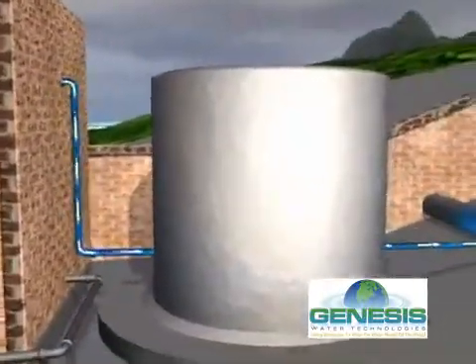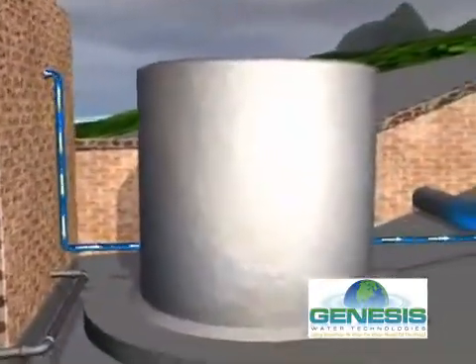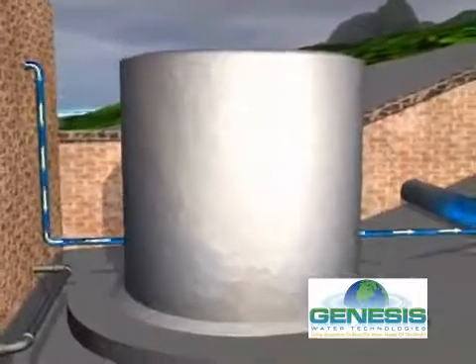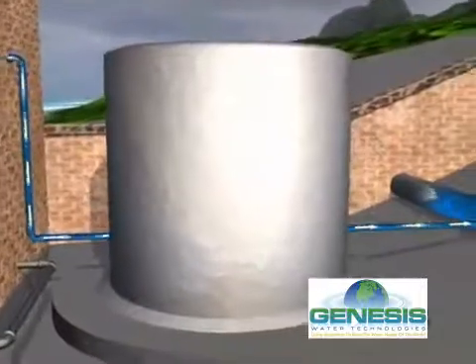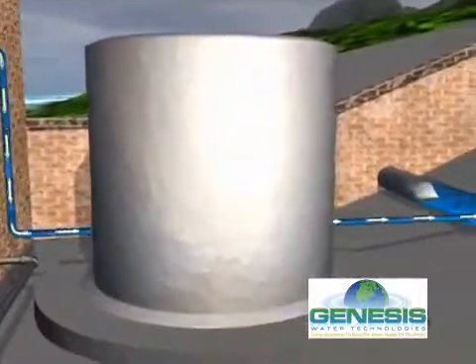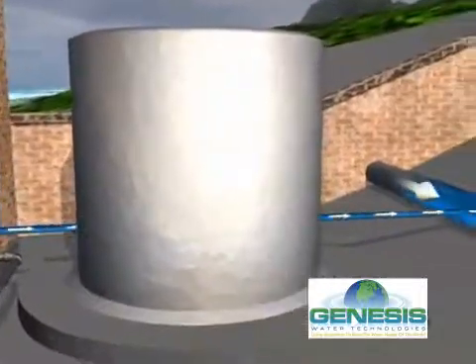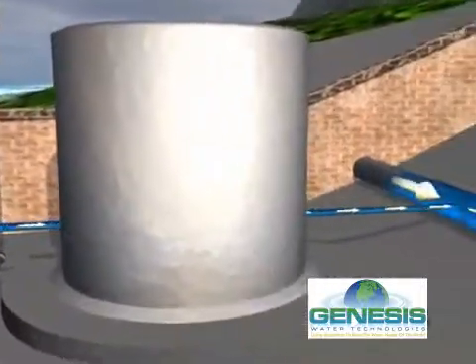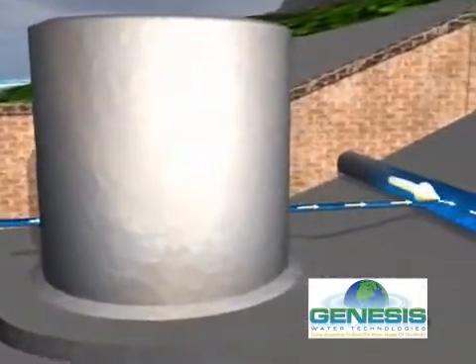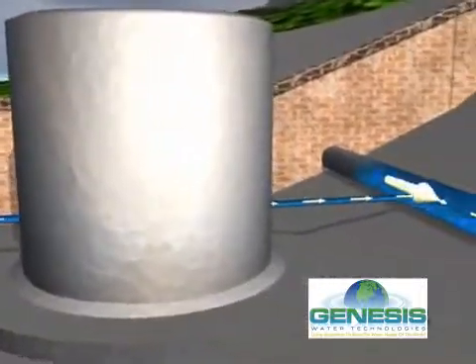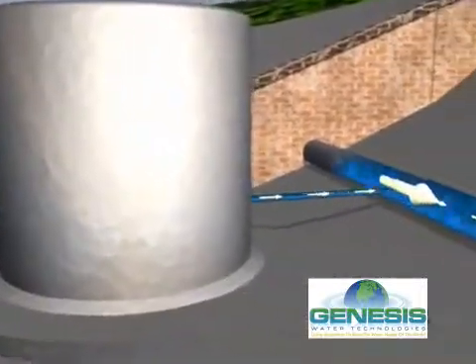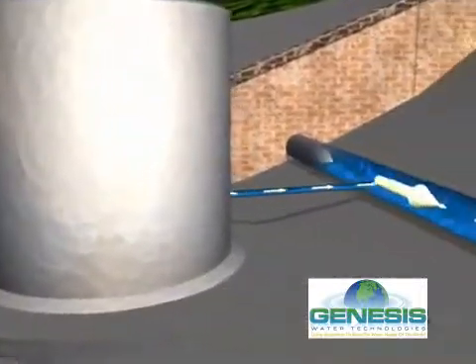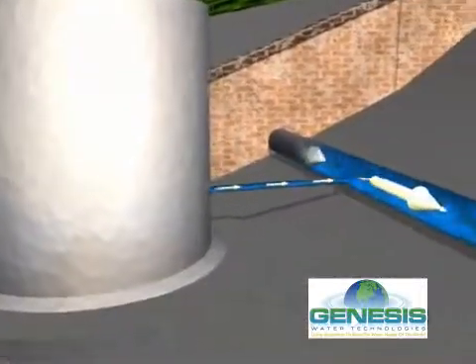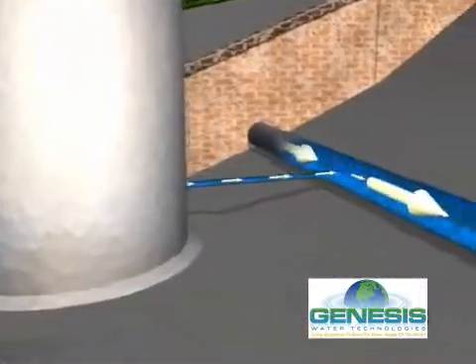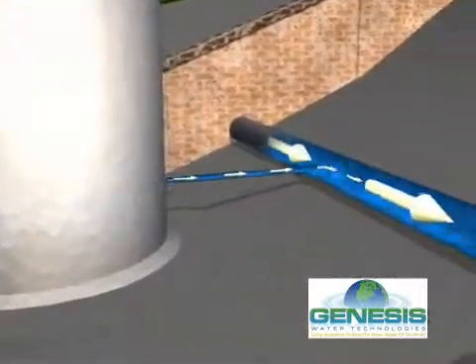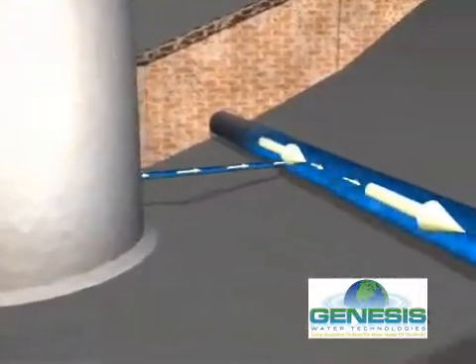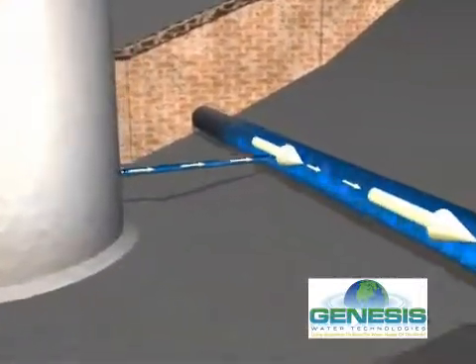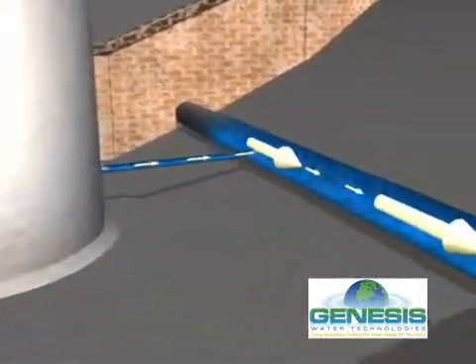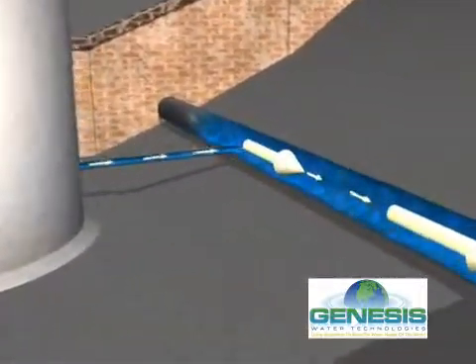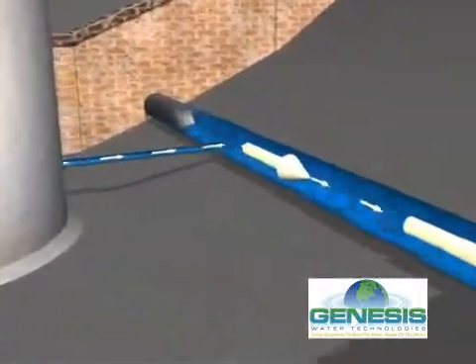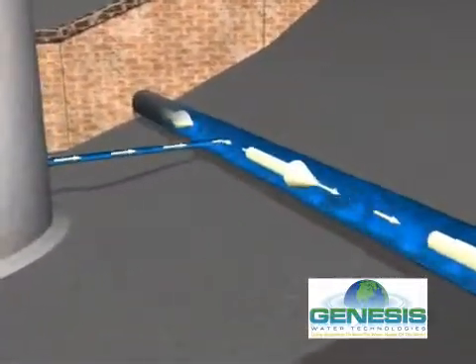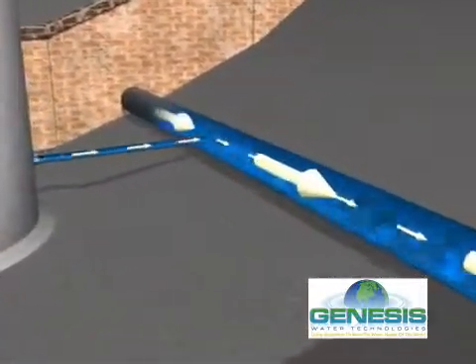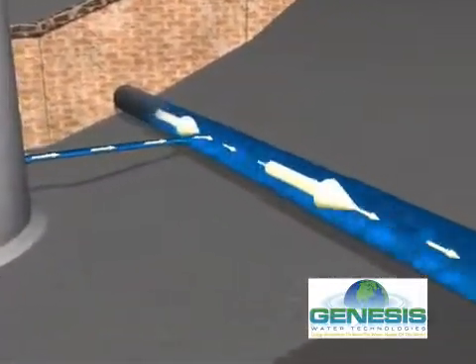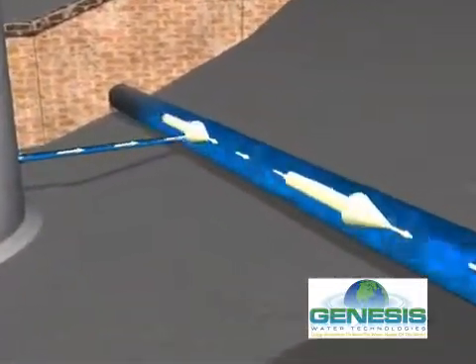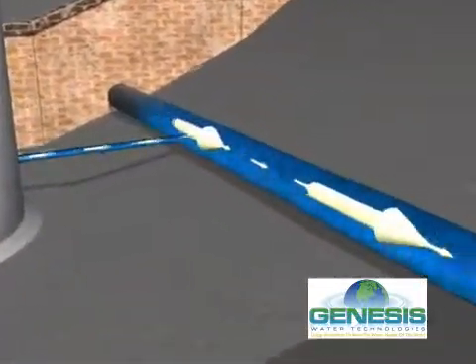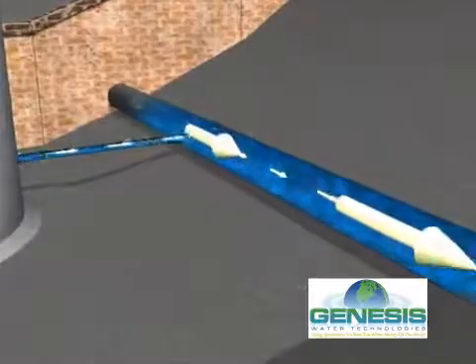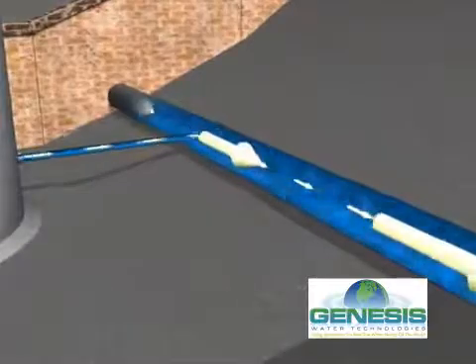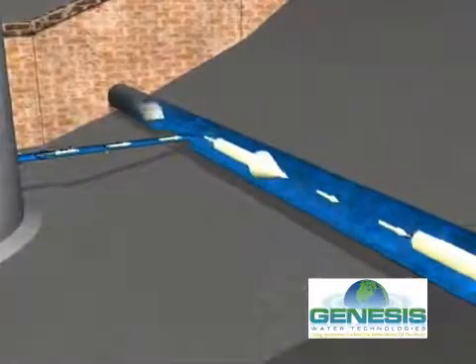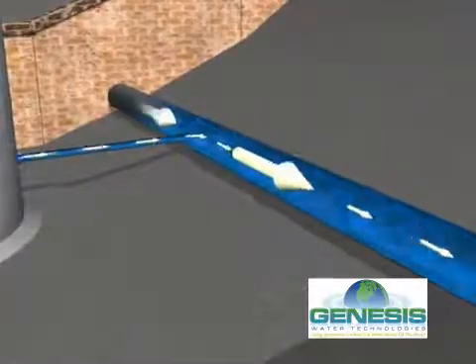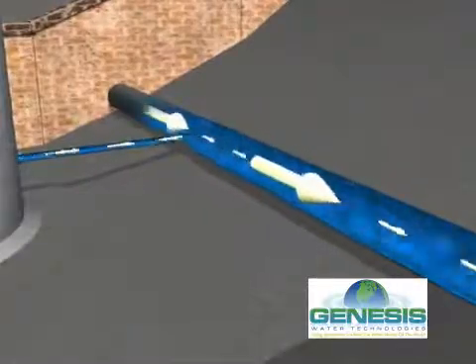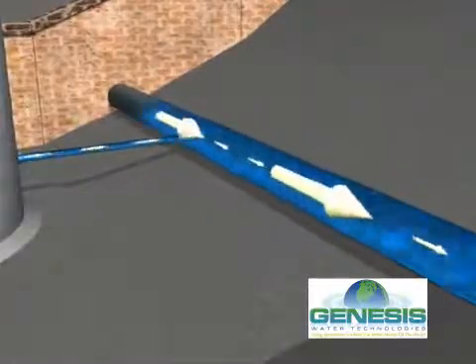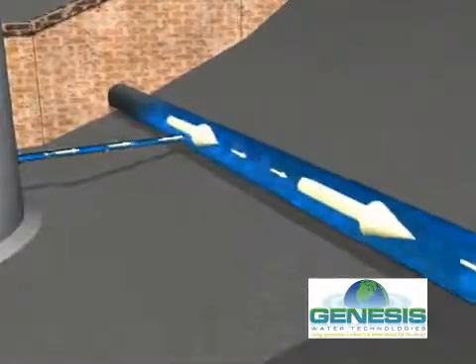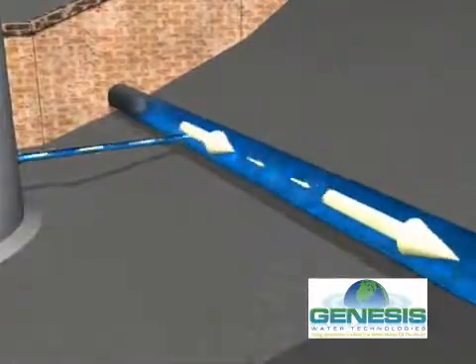Following post-treatment remineralization and disinfection, the clean water is ready to drink and stored in a water storage tank.